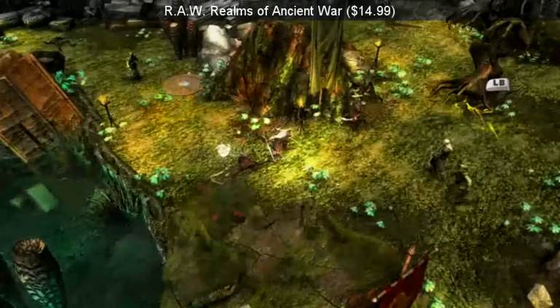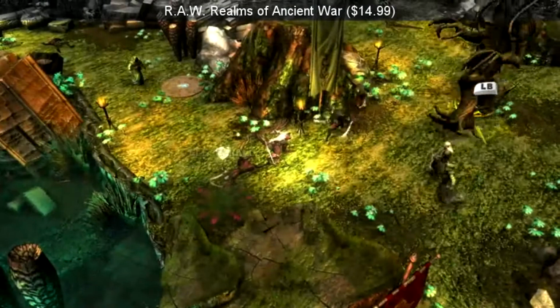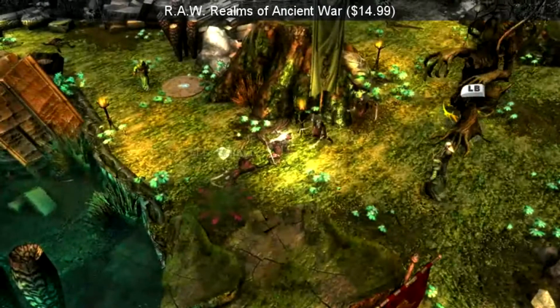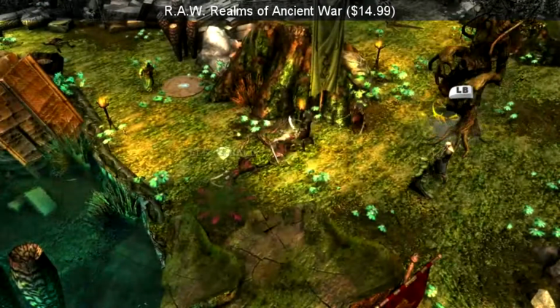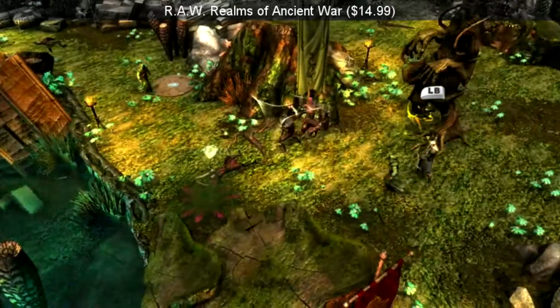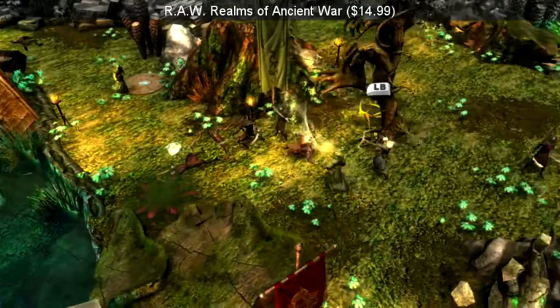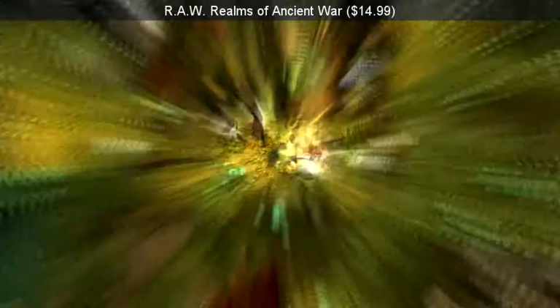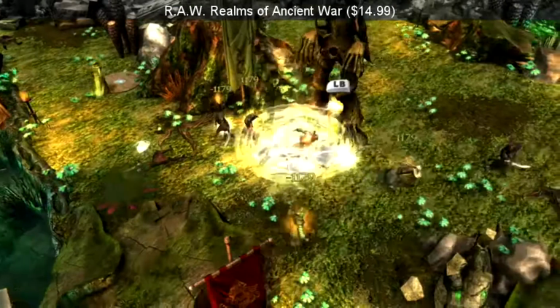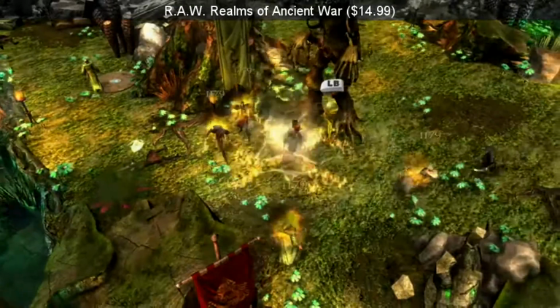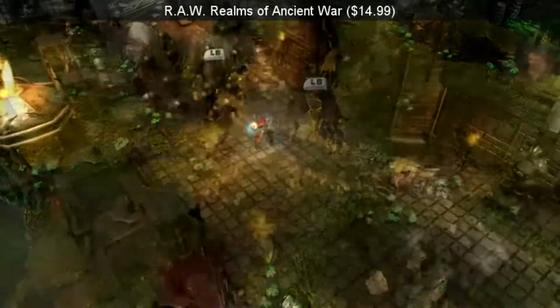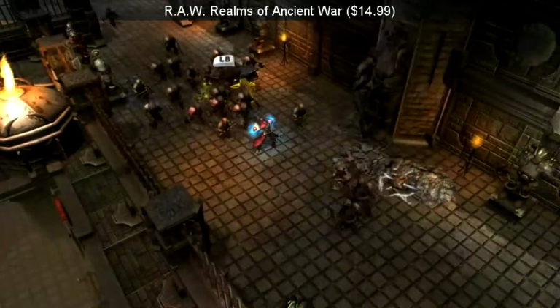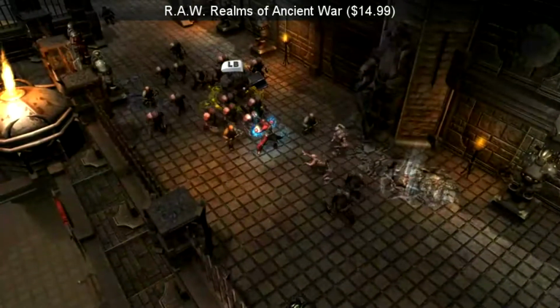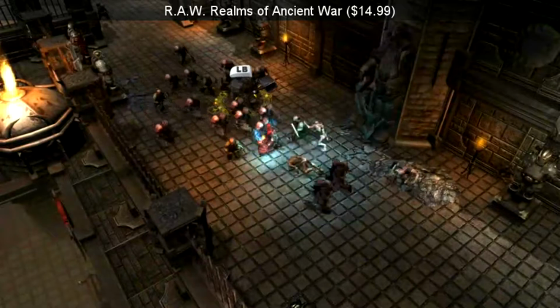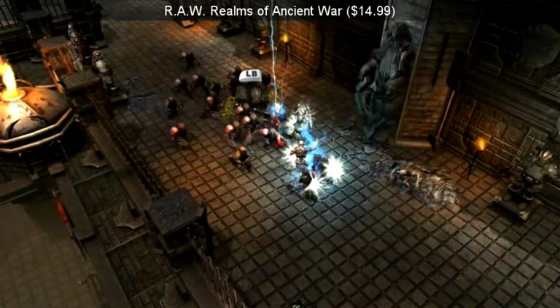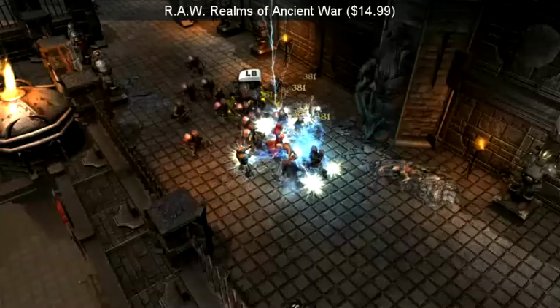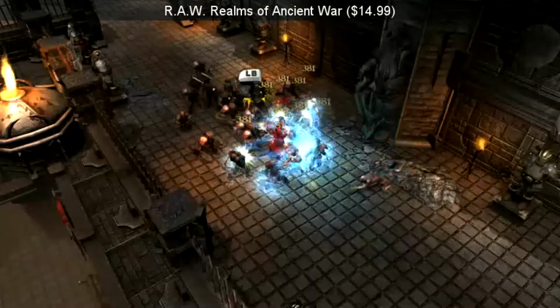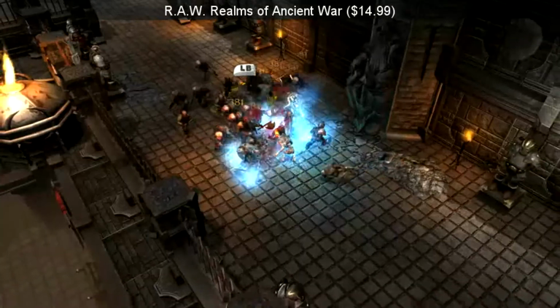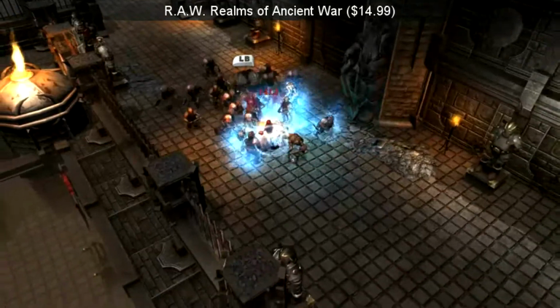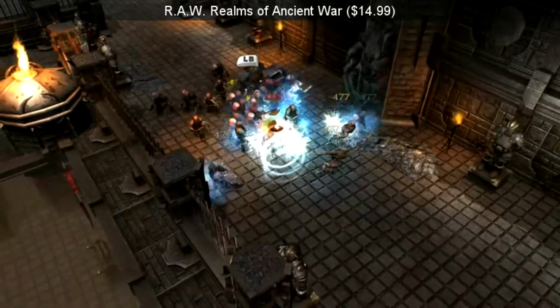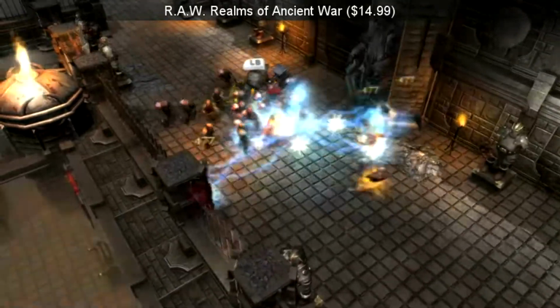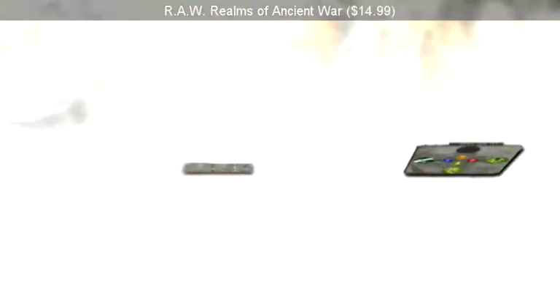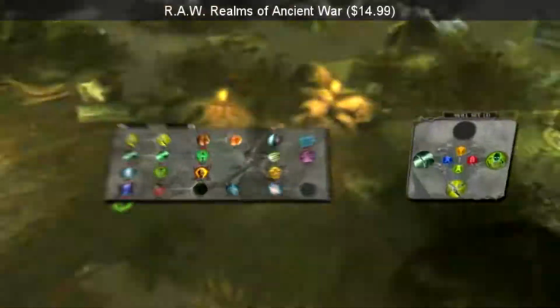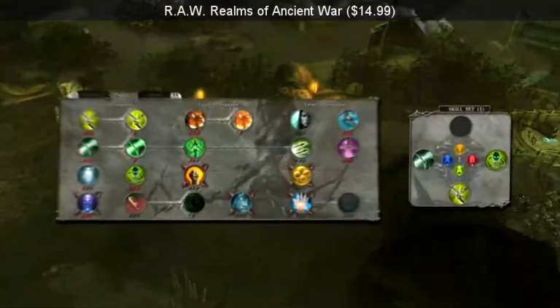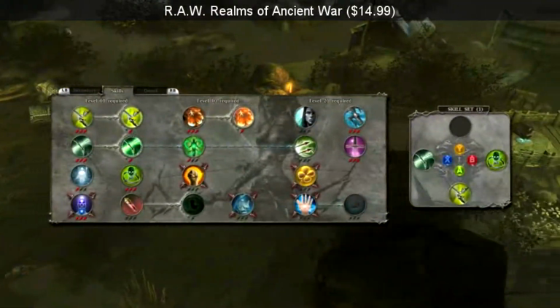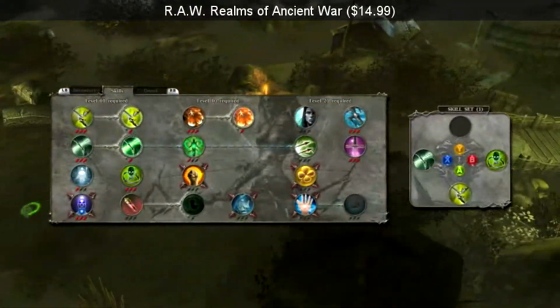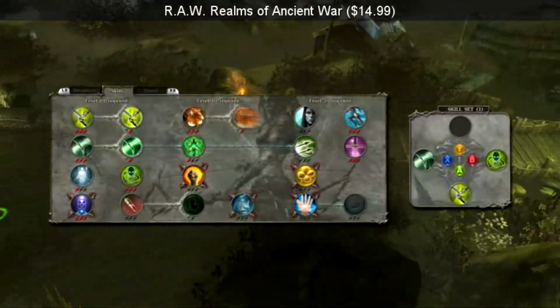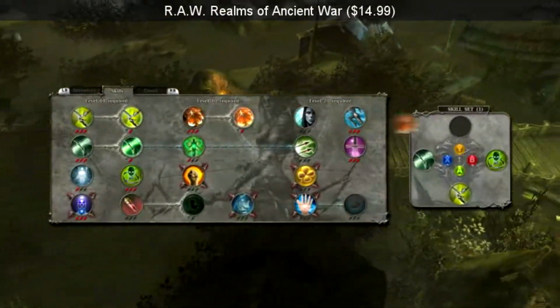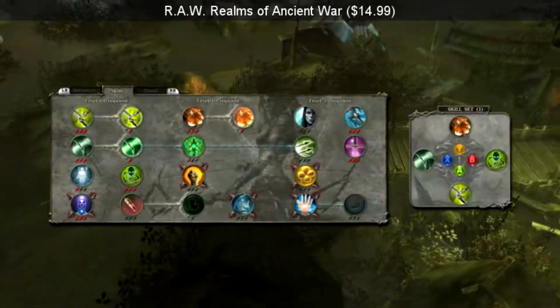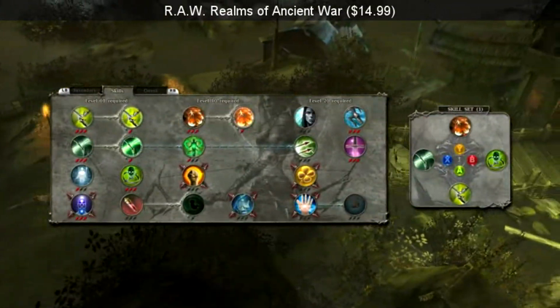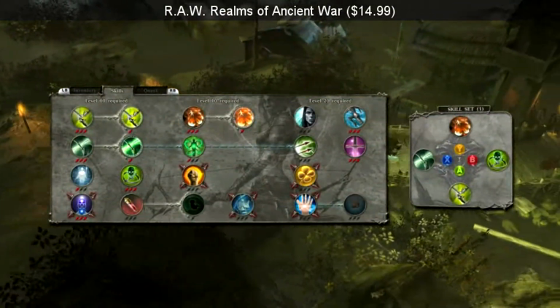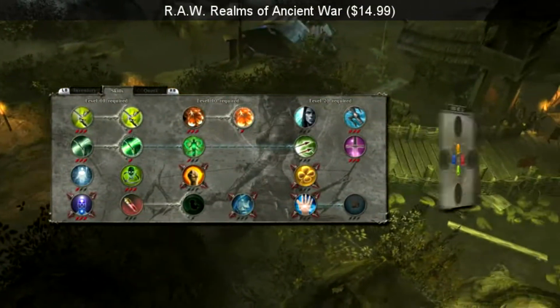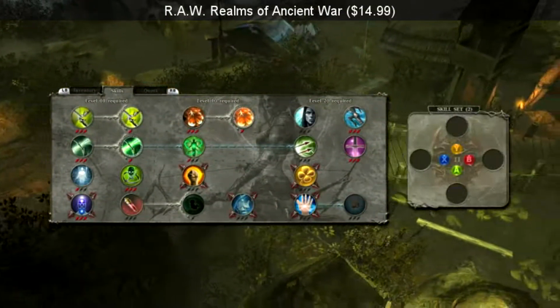Extend their area of effect or even change their behavior. Assign the power of your choice to each of the four face buttons.